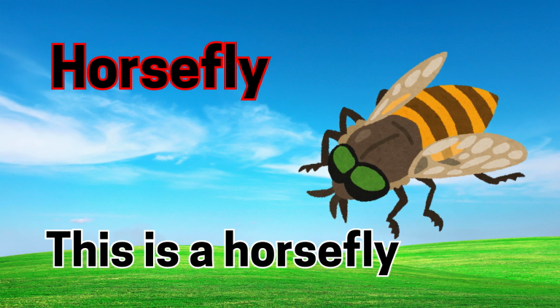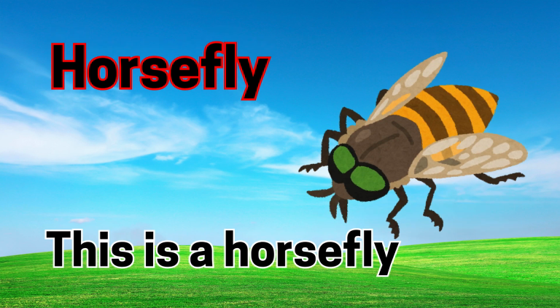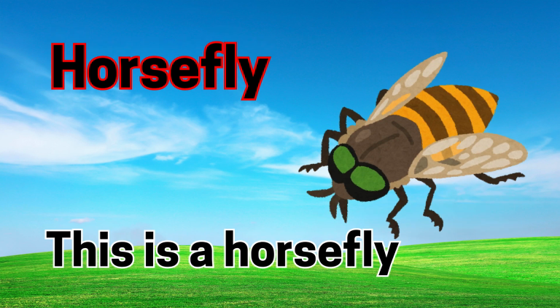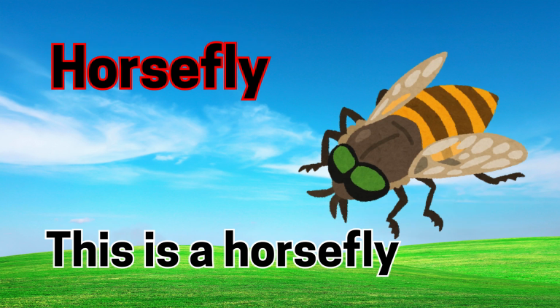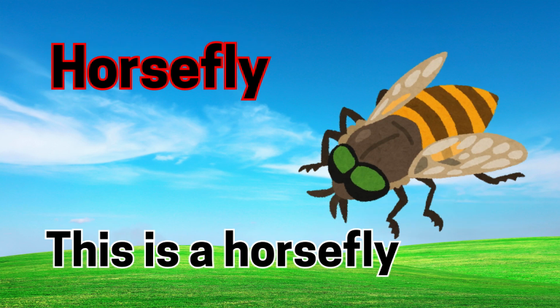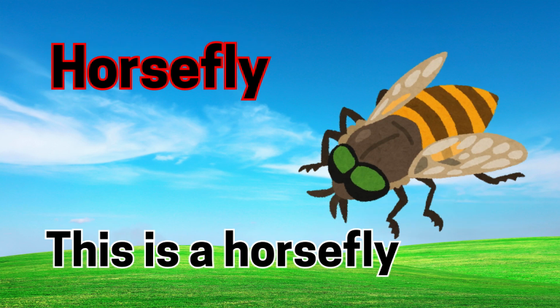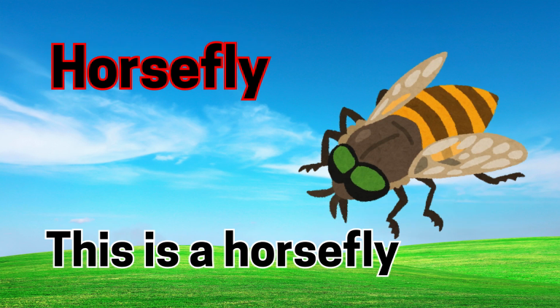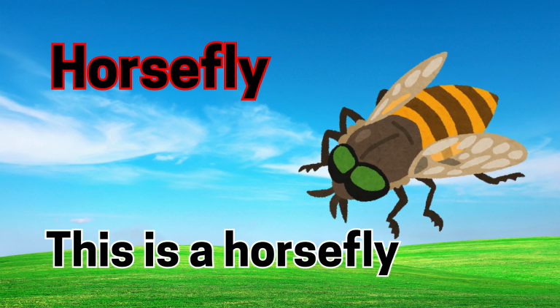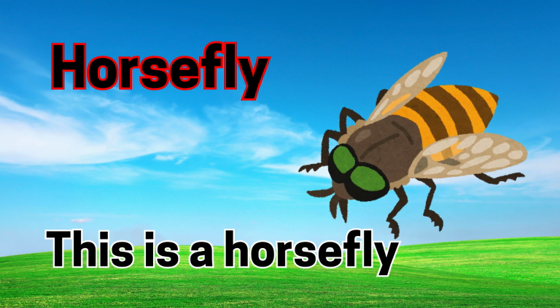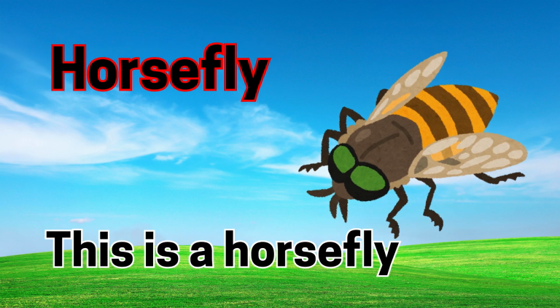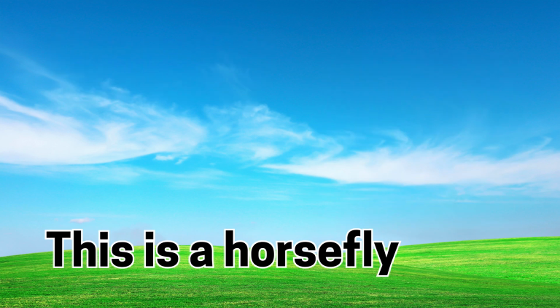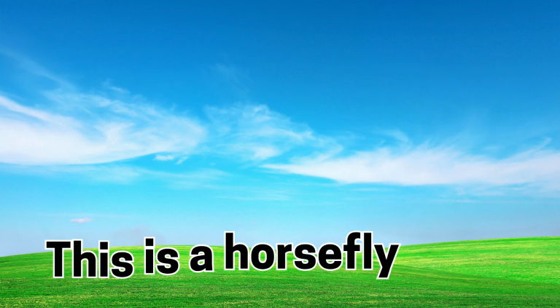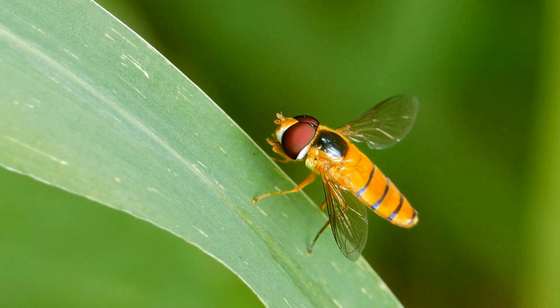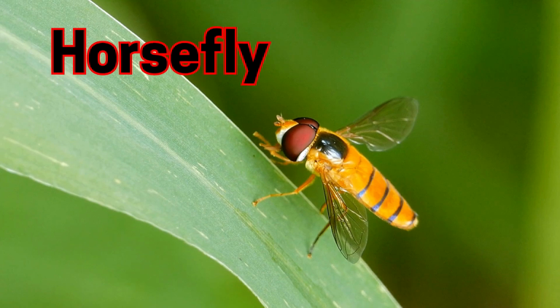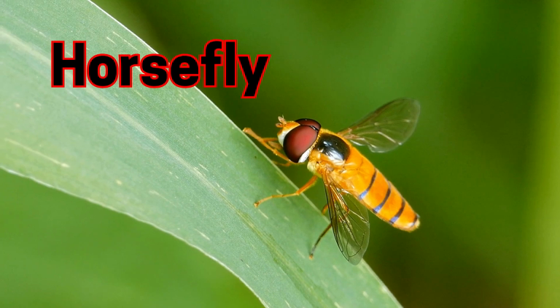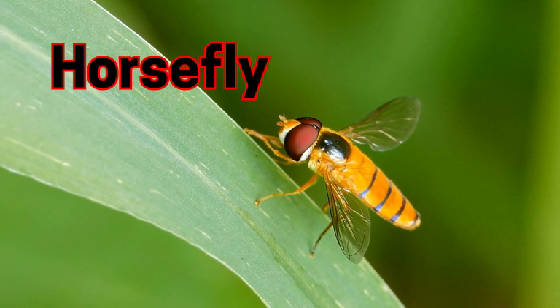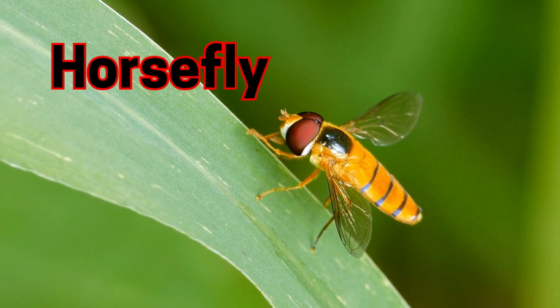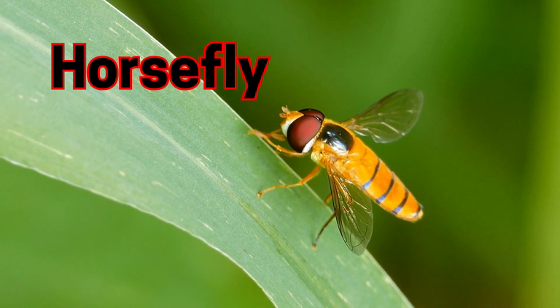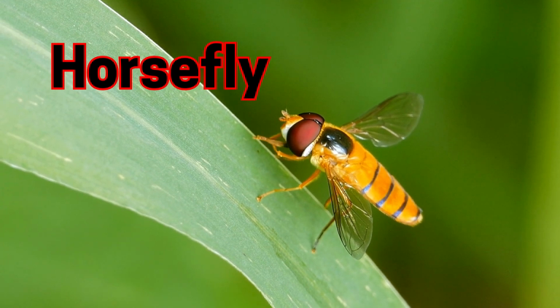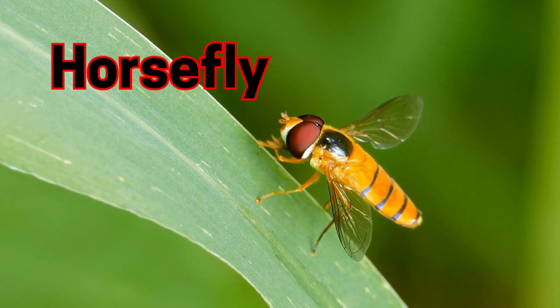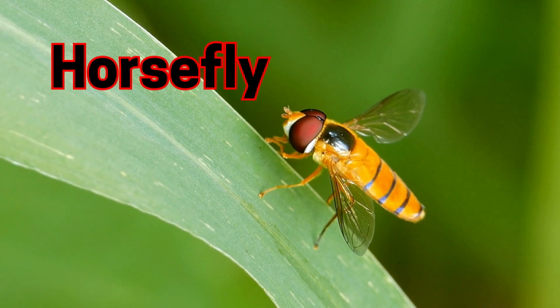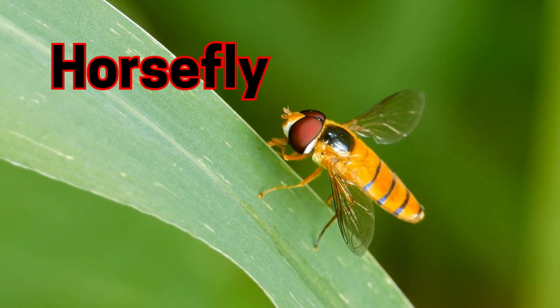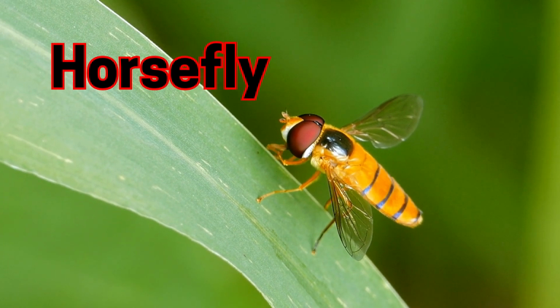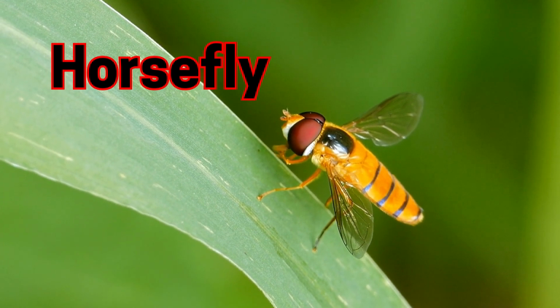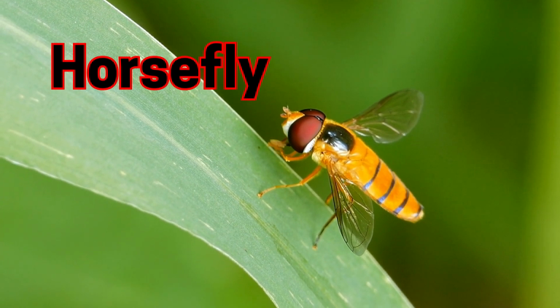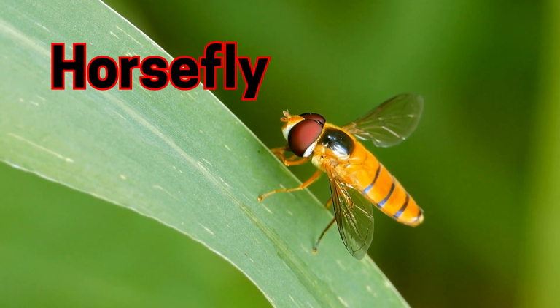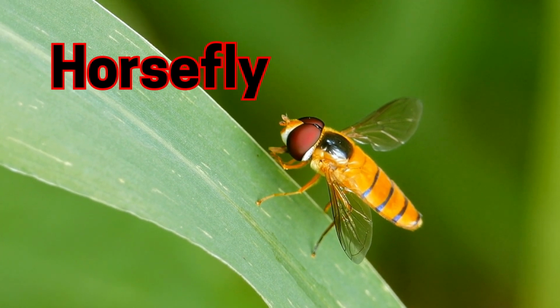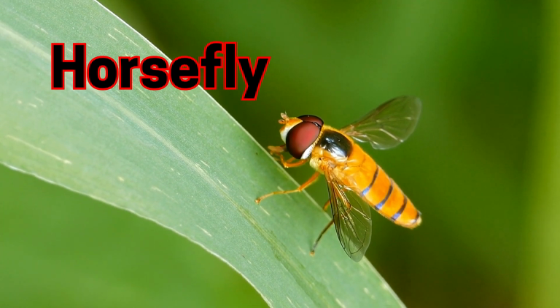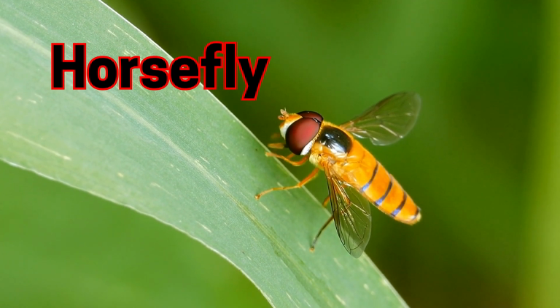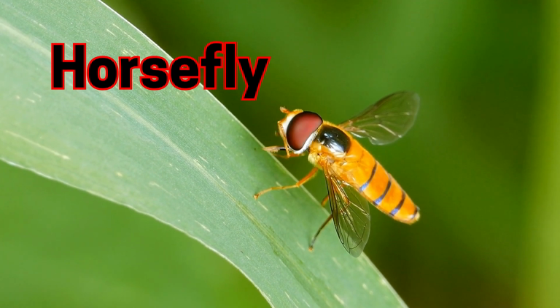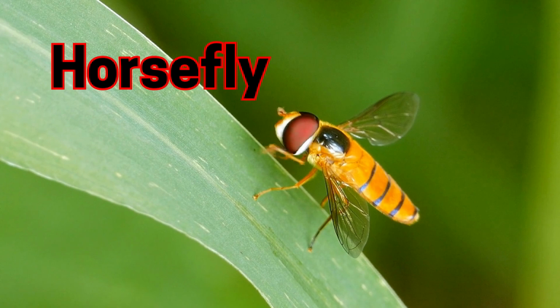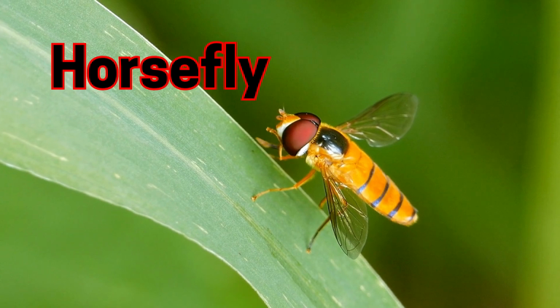Horse fly. This is a horse fly. Horse flies bite and are bigger than normal flies.